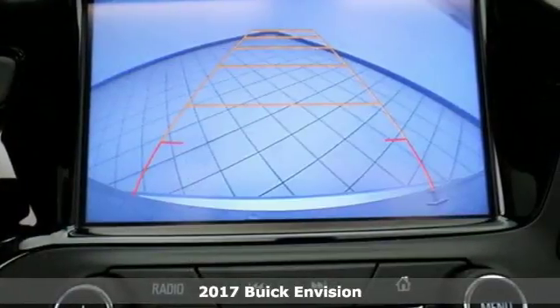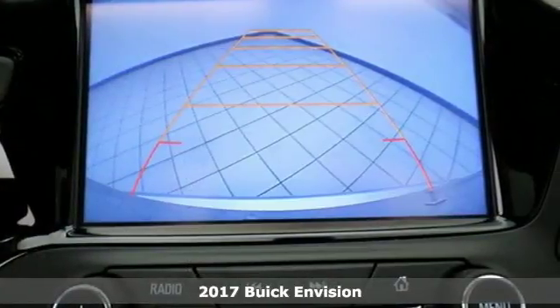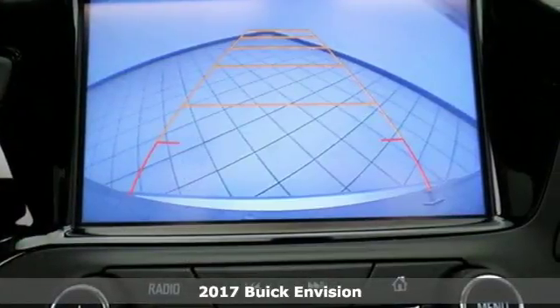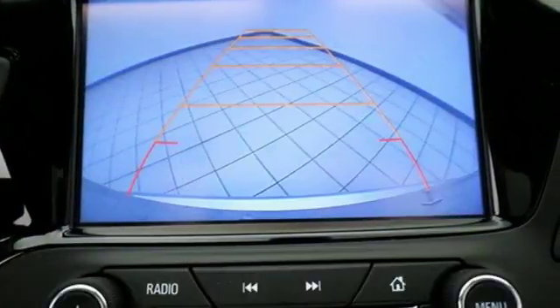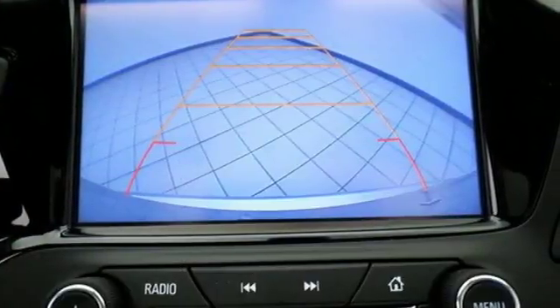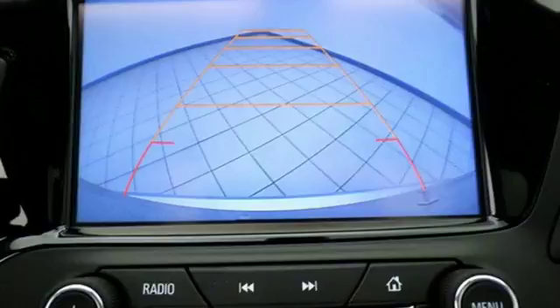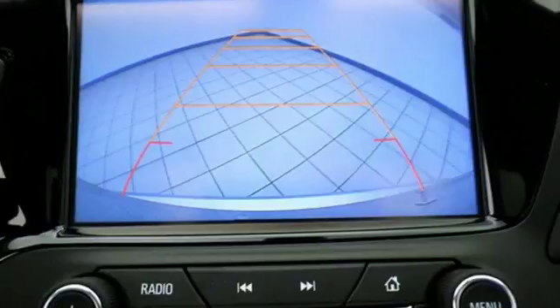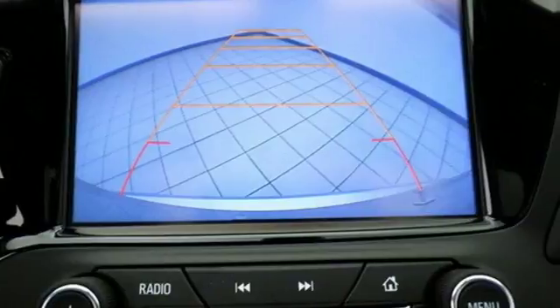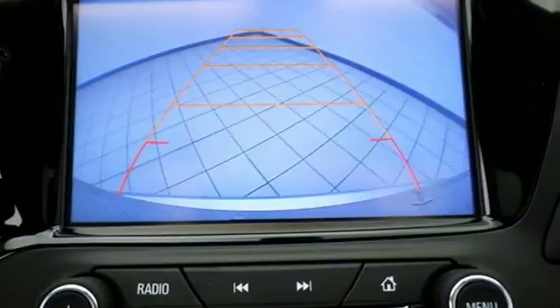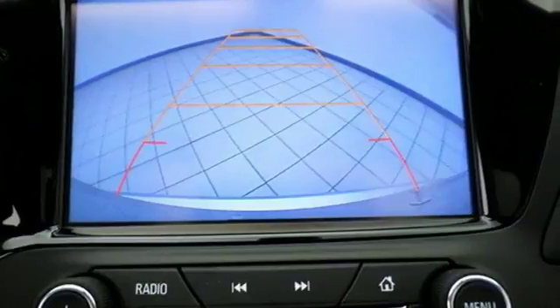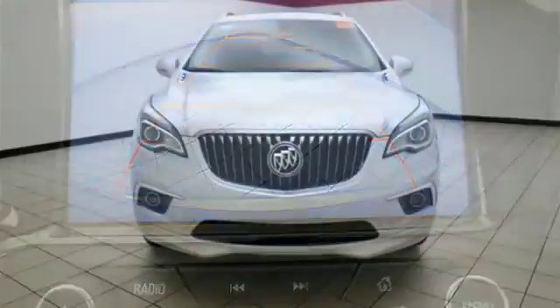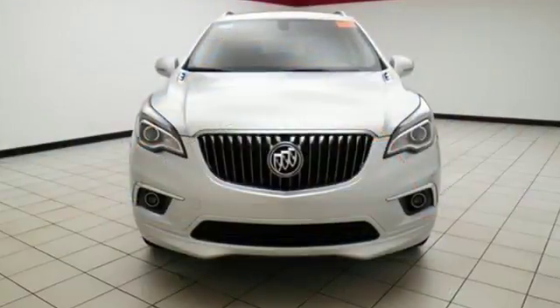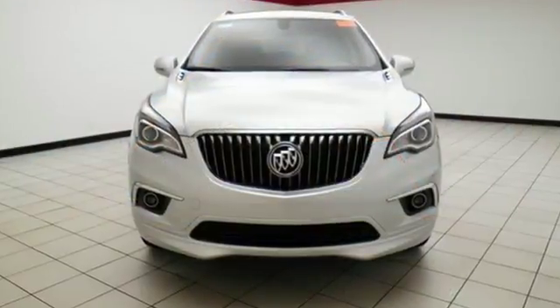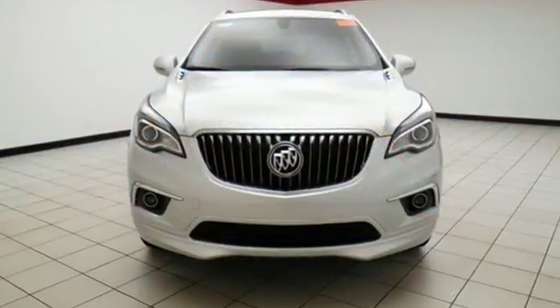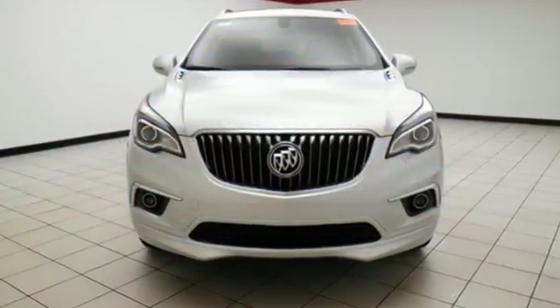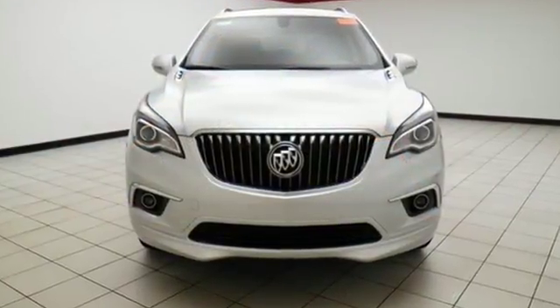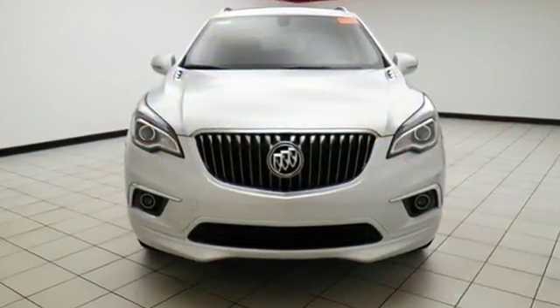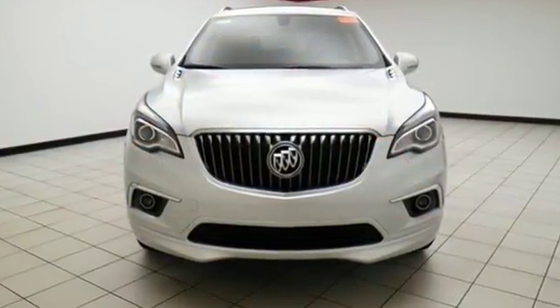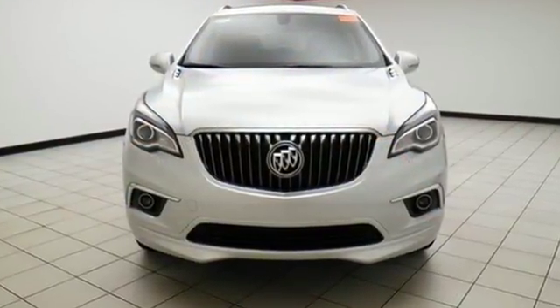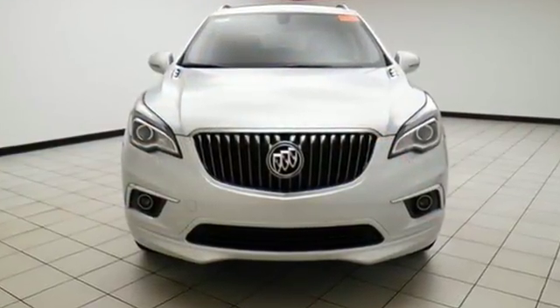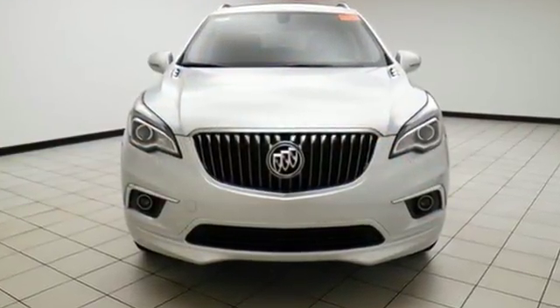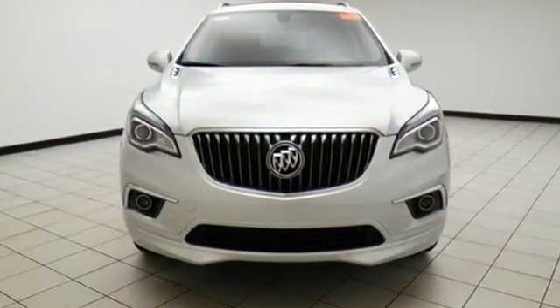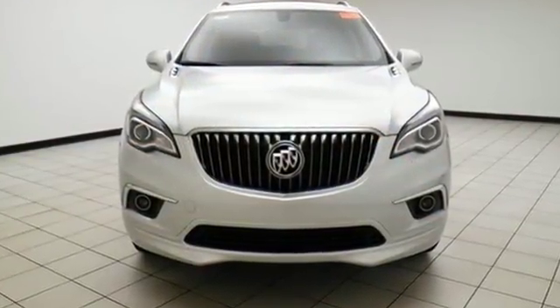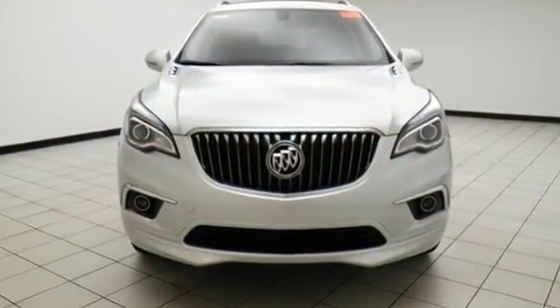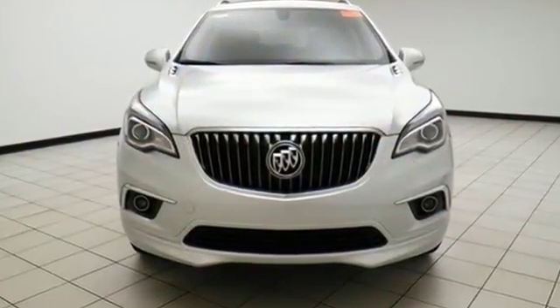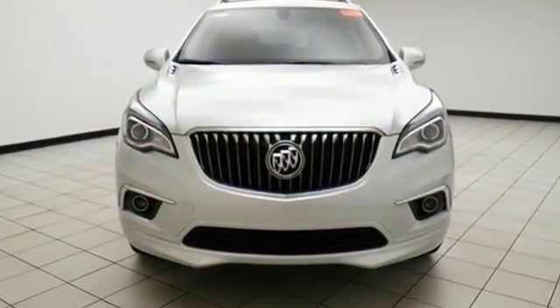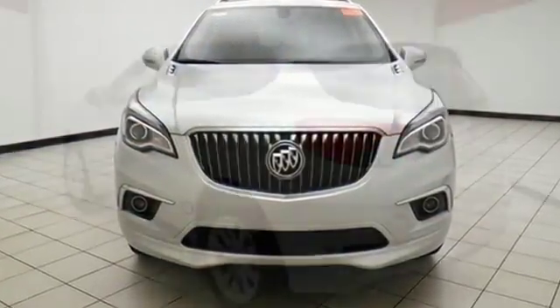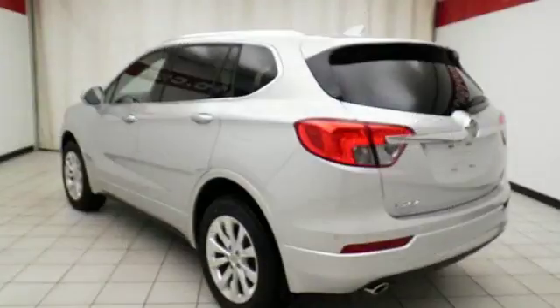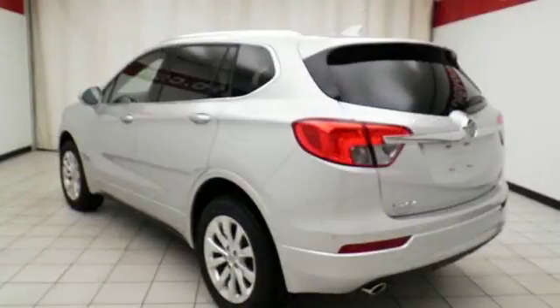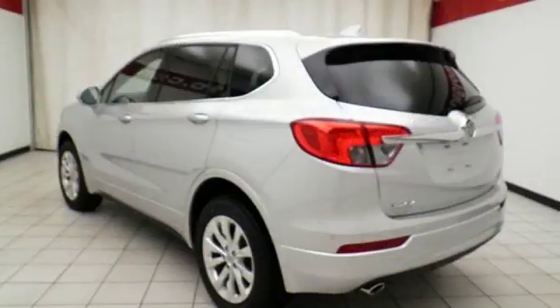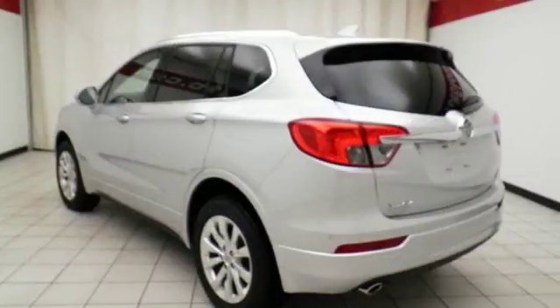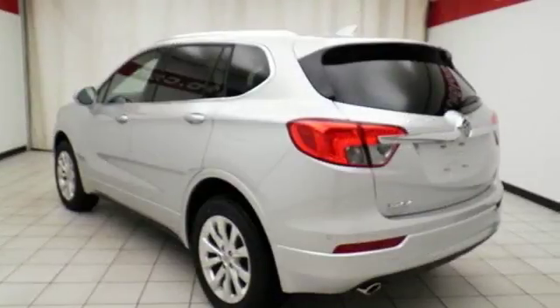Inside the quiet and roomy cabin, you'll find heated seats, multi-zone climate control, Buick IntelliLink, and OnStar 4G LTE.